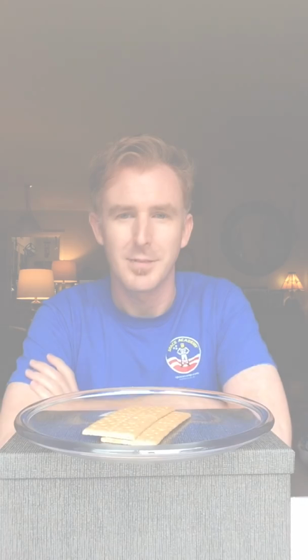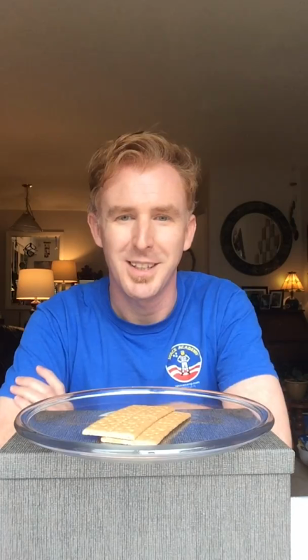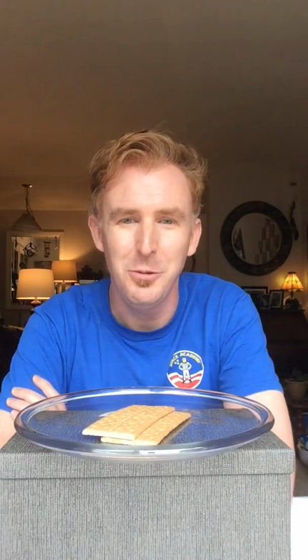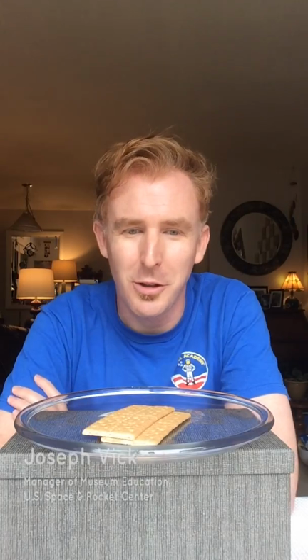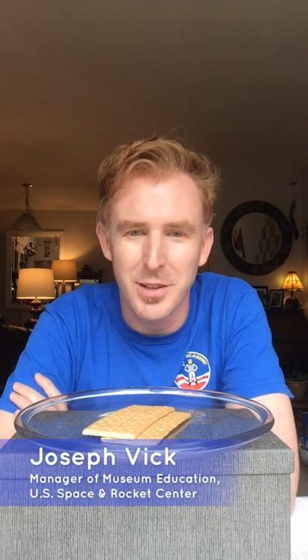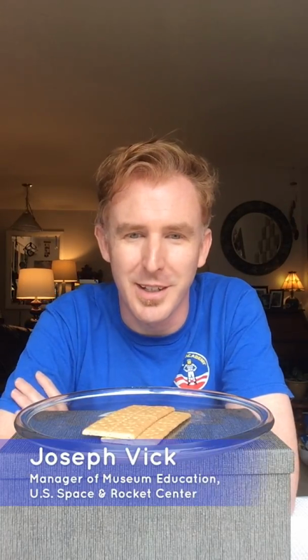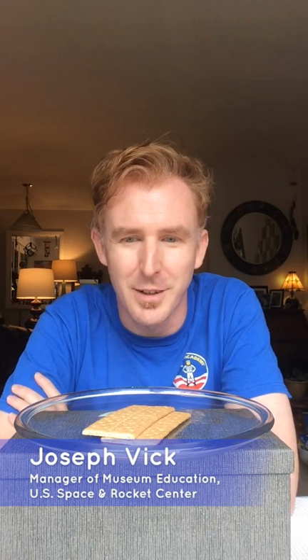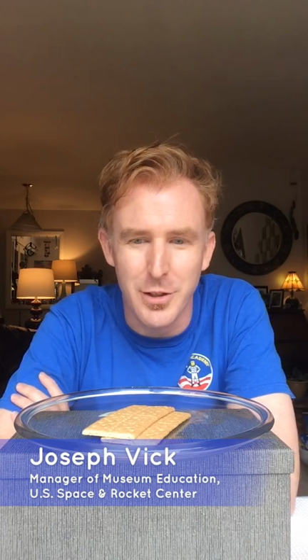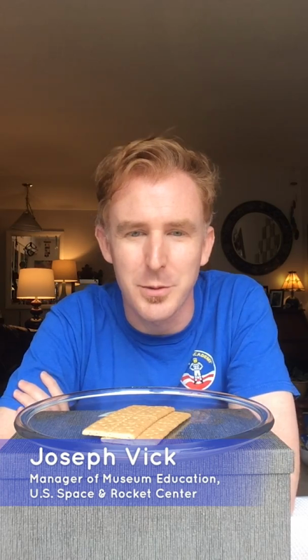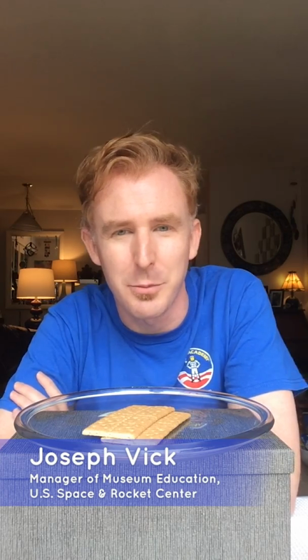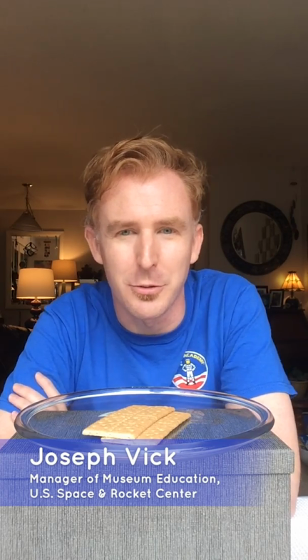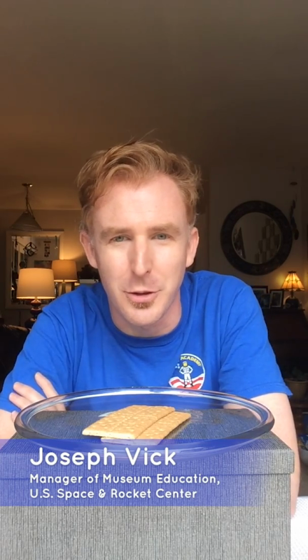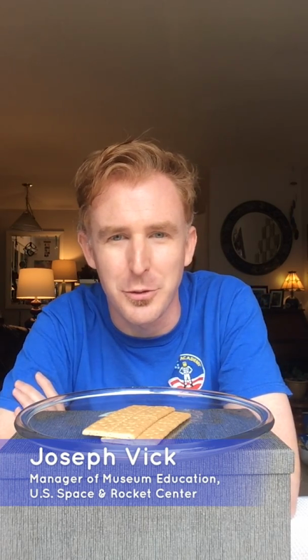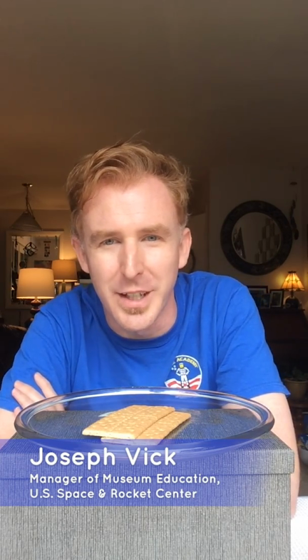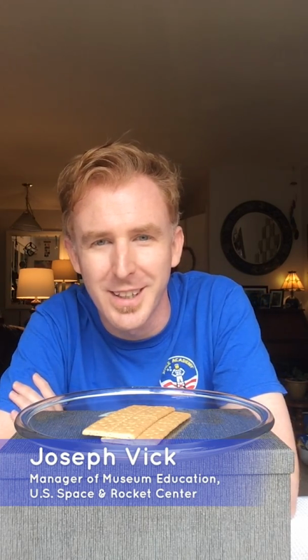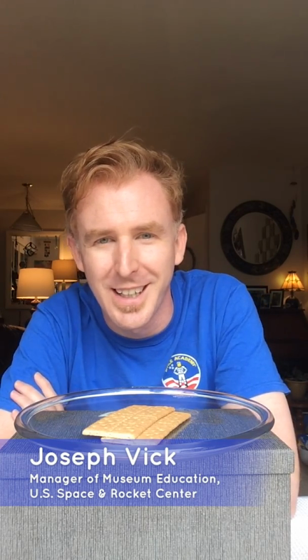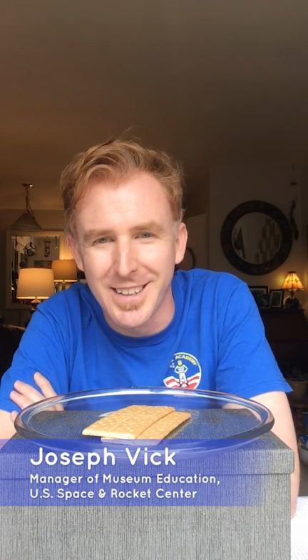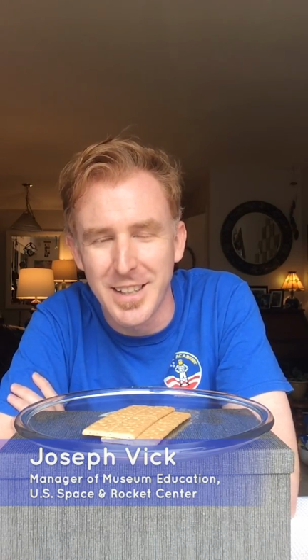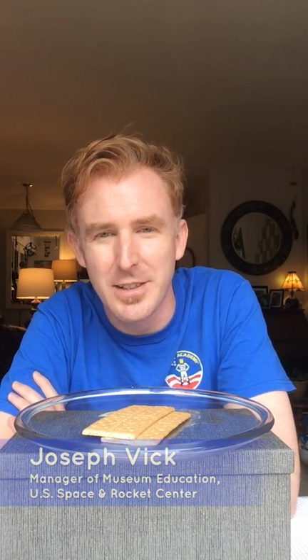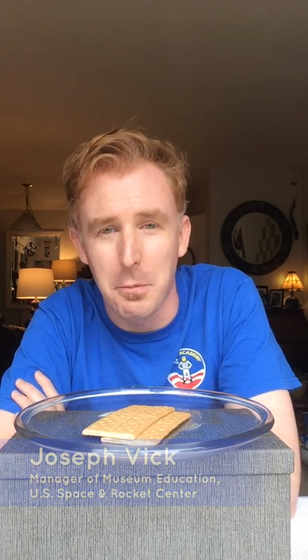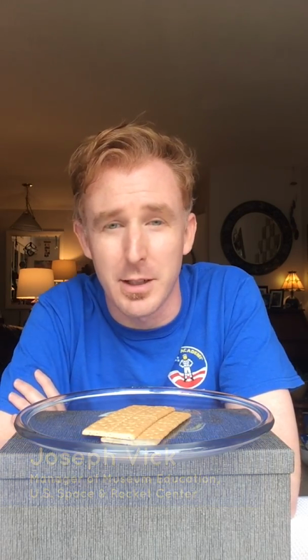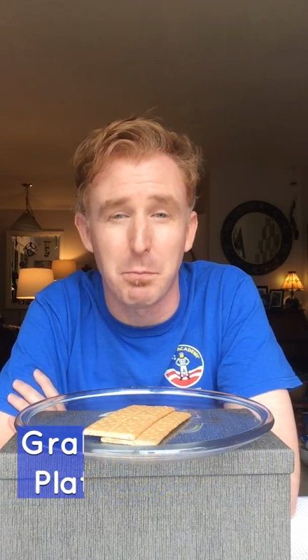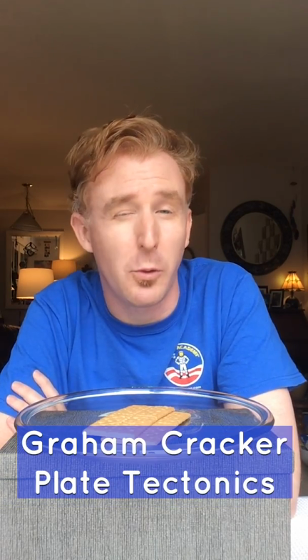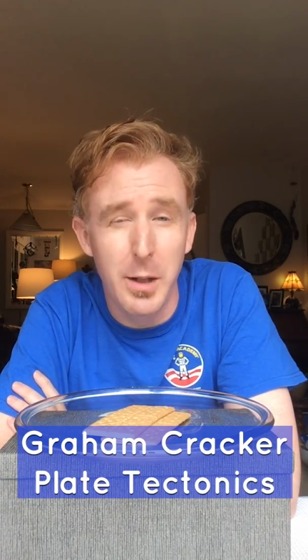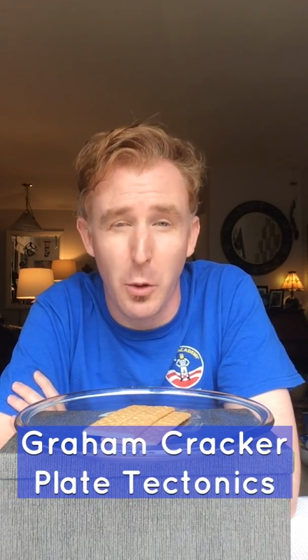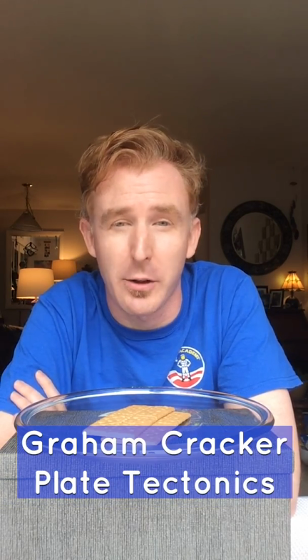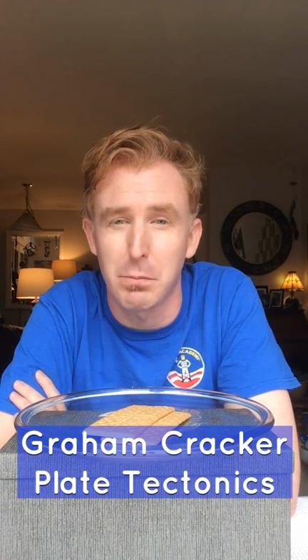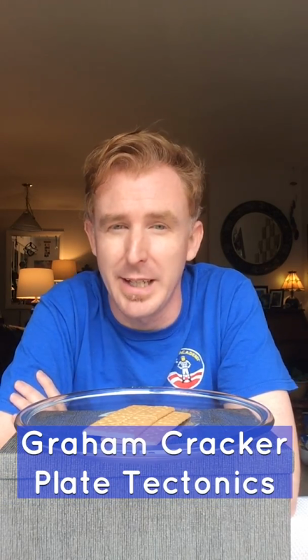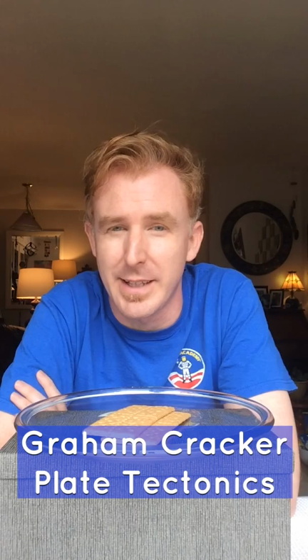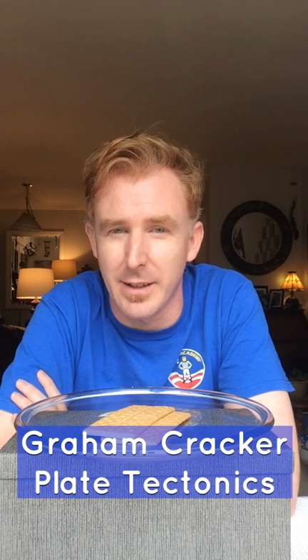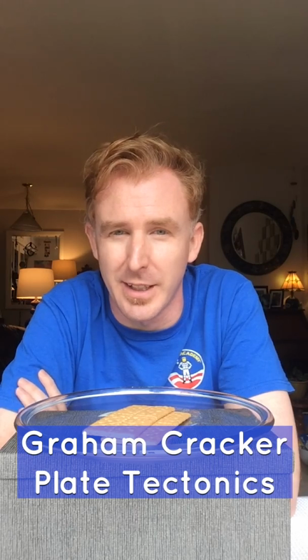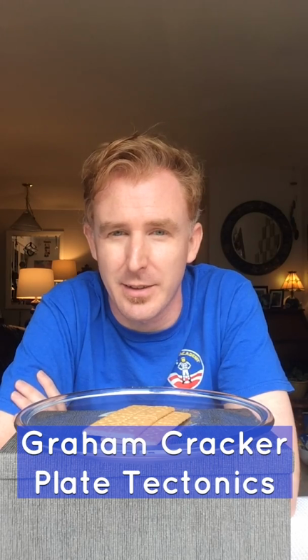Hello and welcome to Science Never Stops. I'm your host, Joseph Digg, and today's topic is graham cracker plate tectonics.